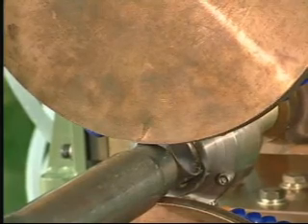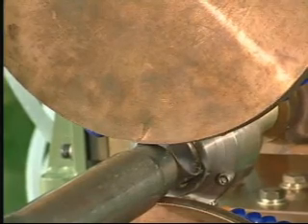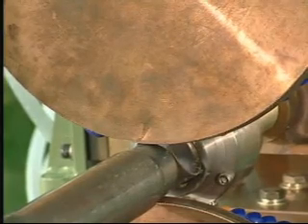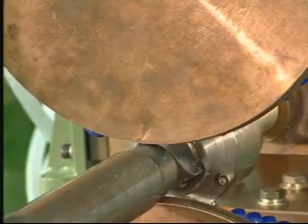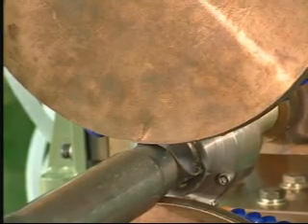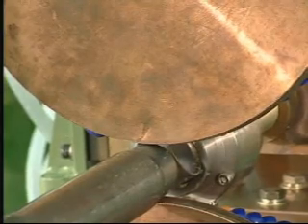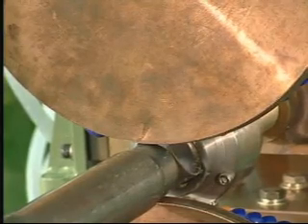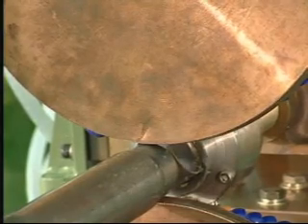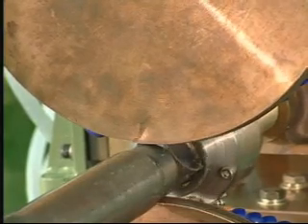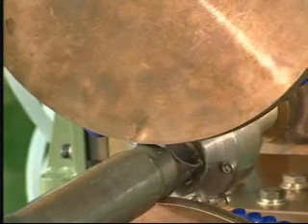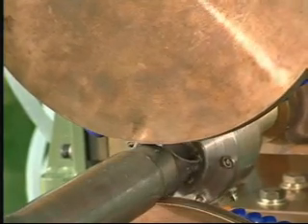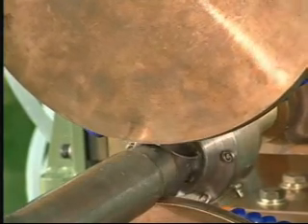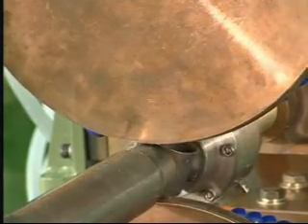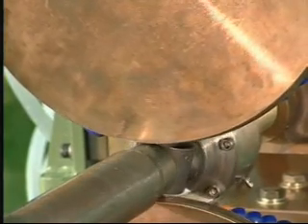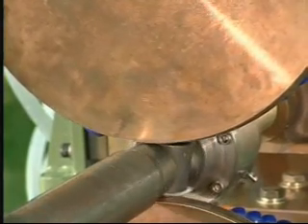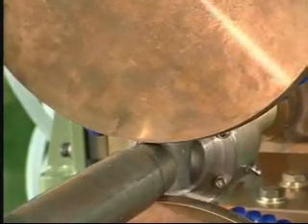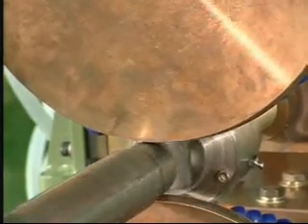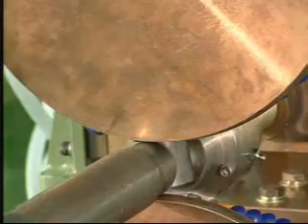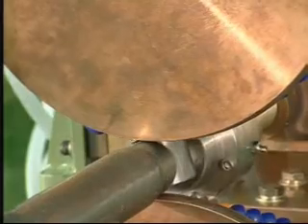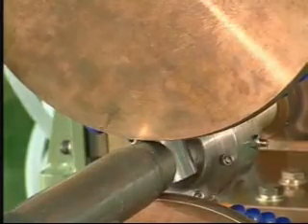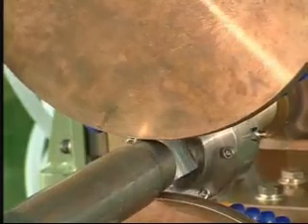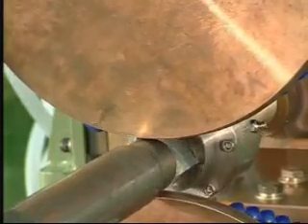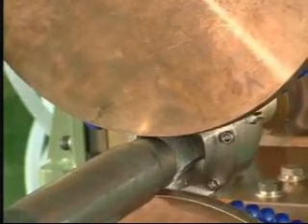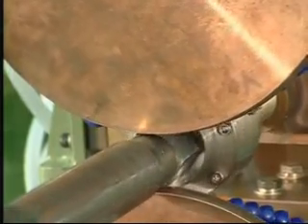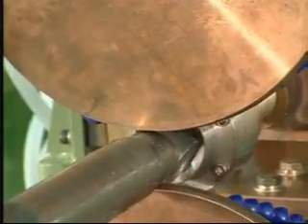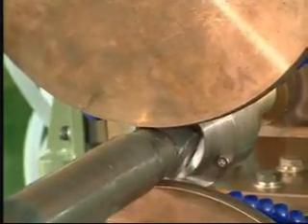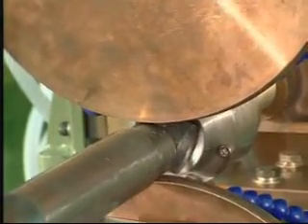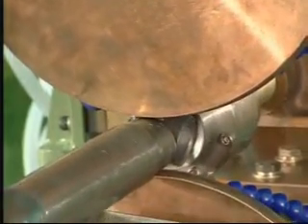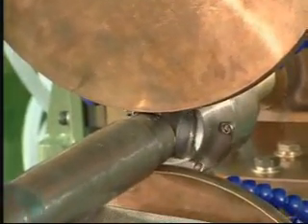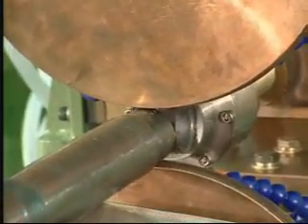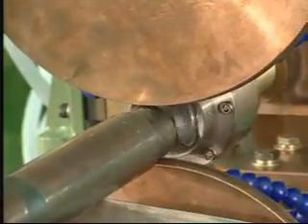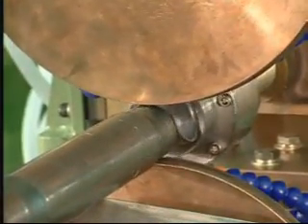The spring holds chromium copper firmly, and as it wears out, adjusts automatically to the right tightness.